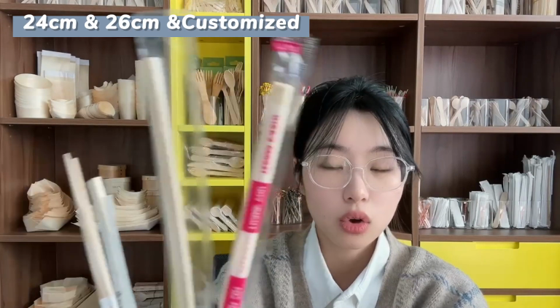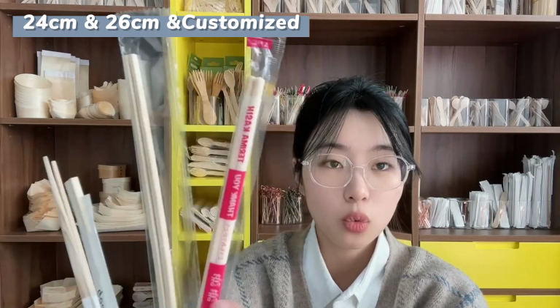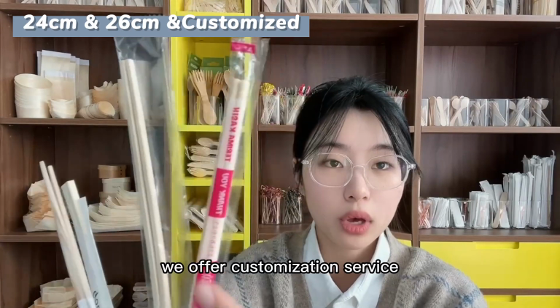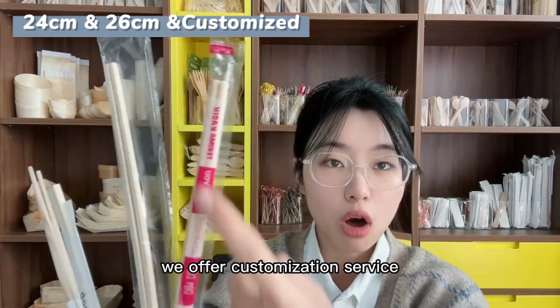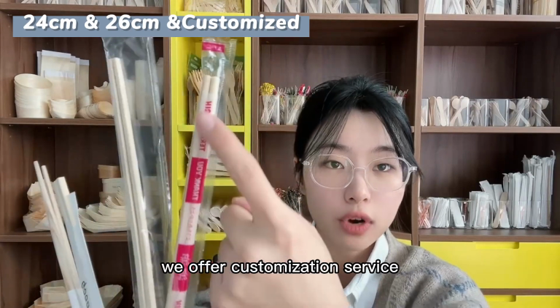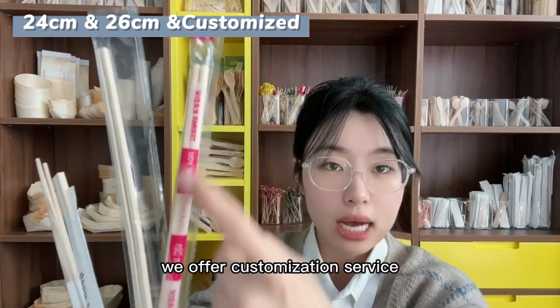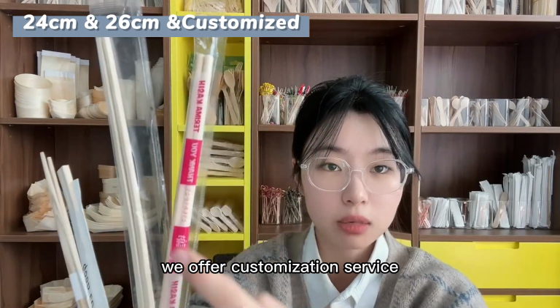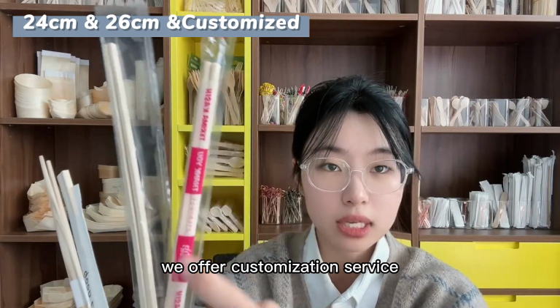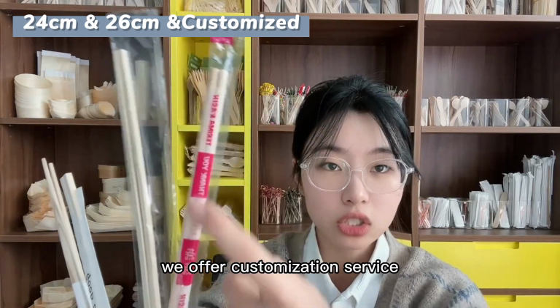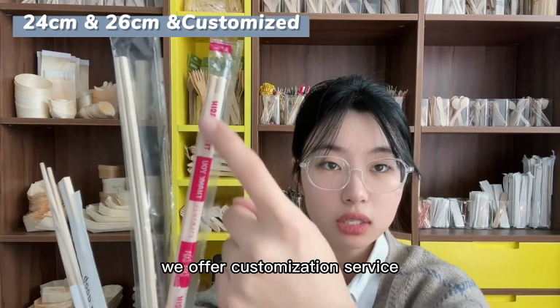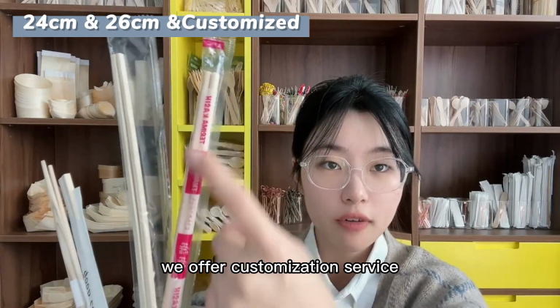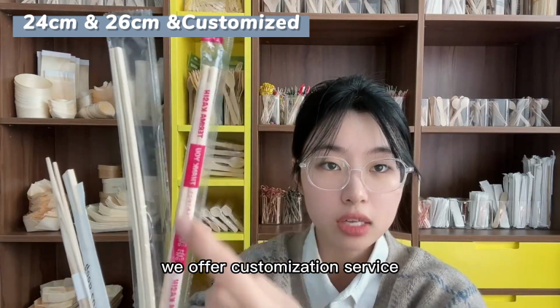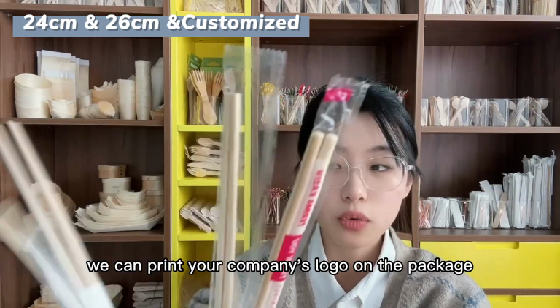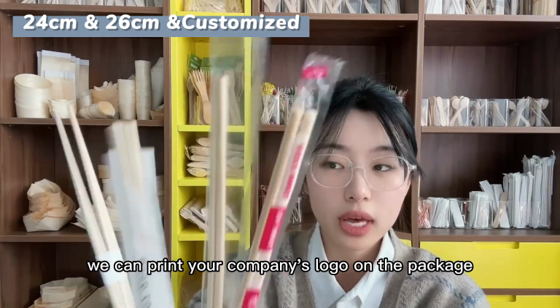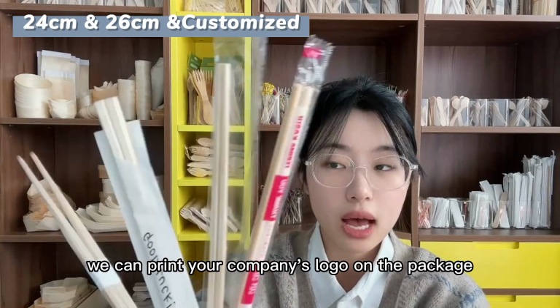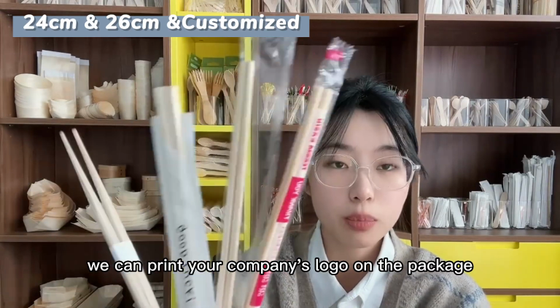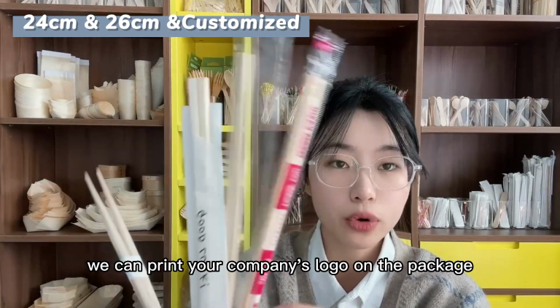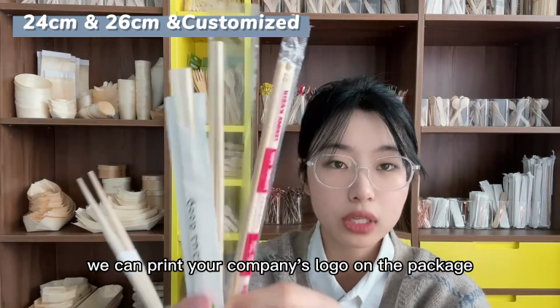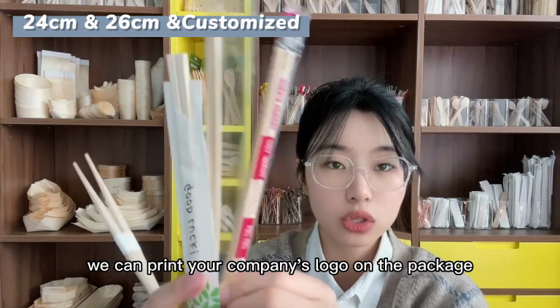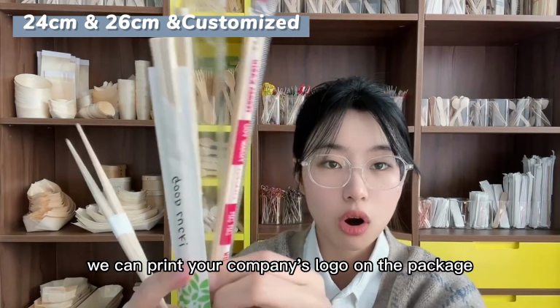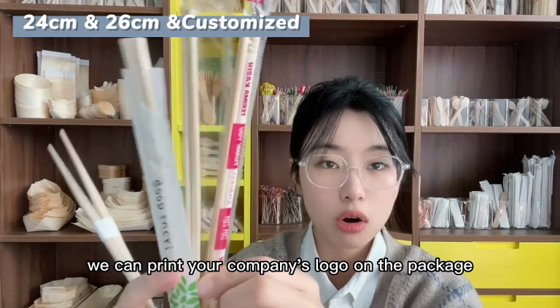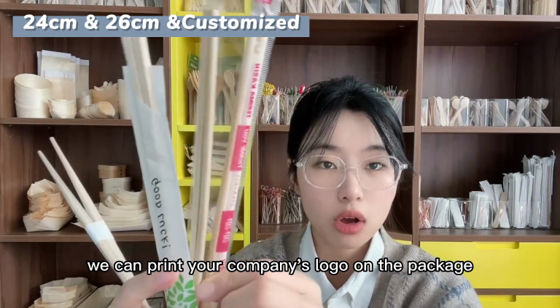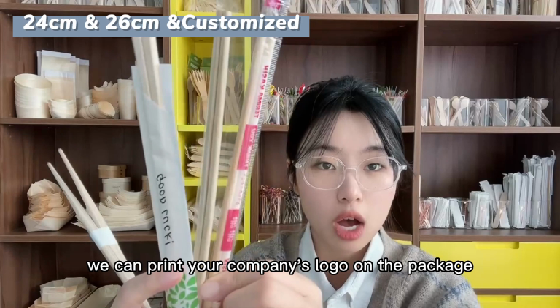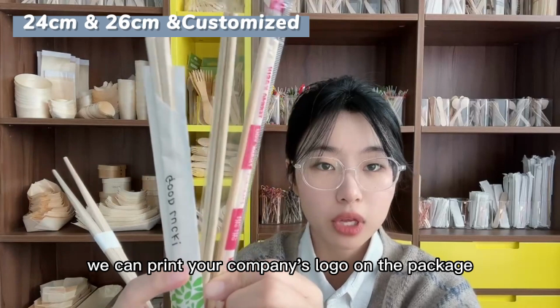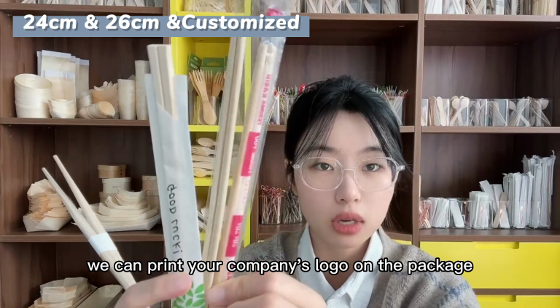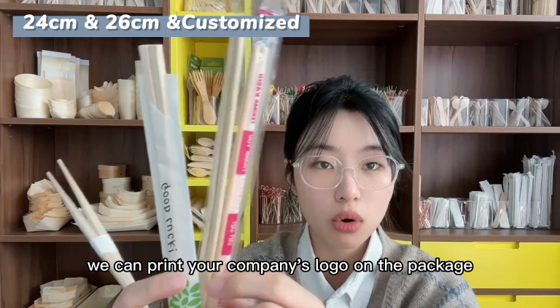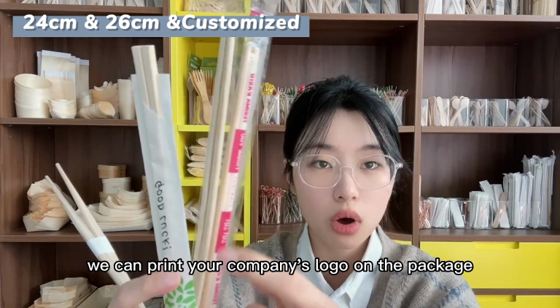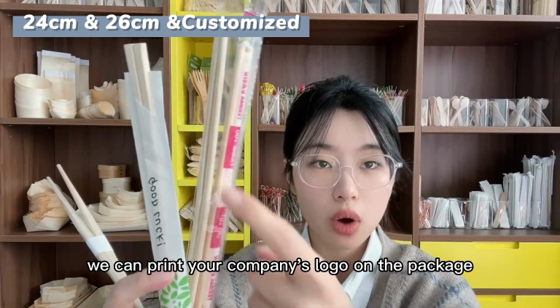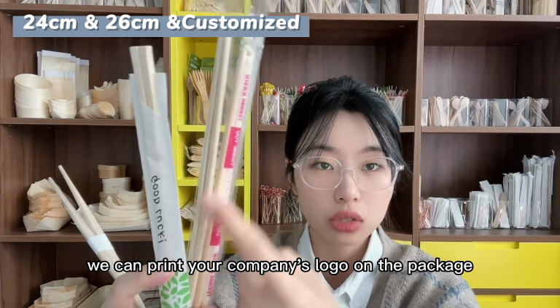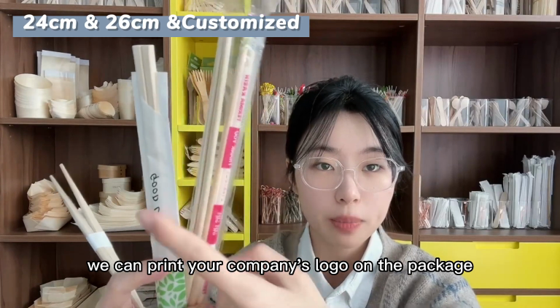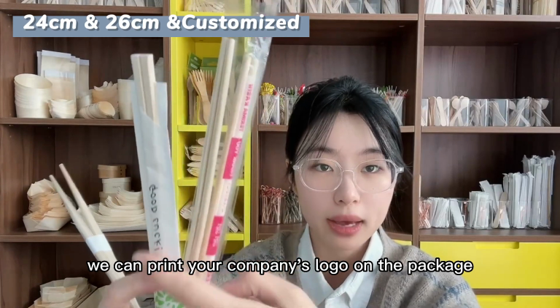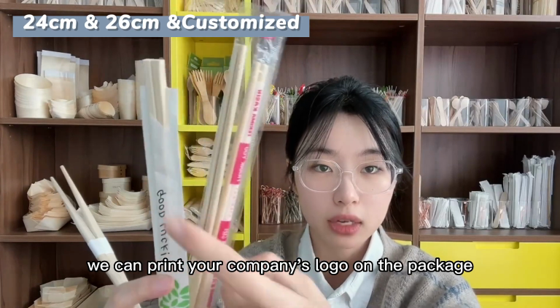We offer a customization service. We can print your company's logo on the package.